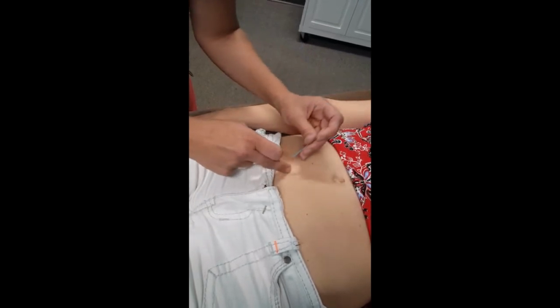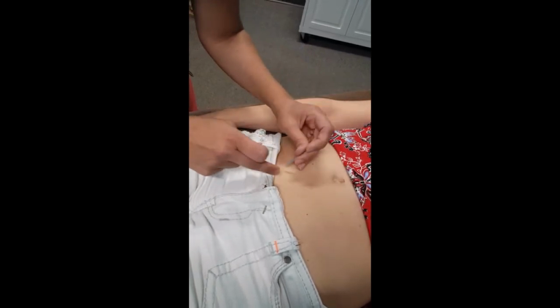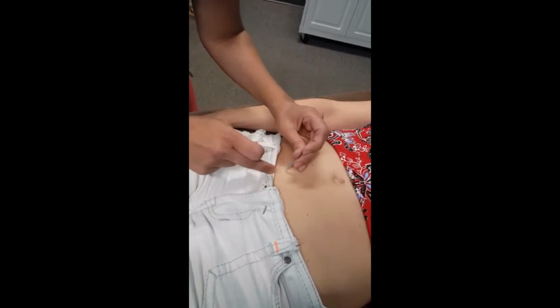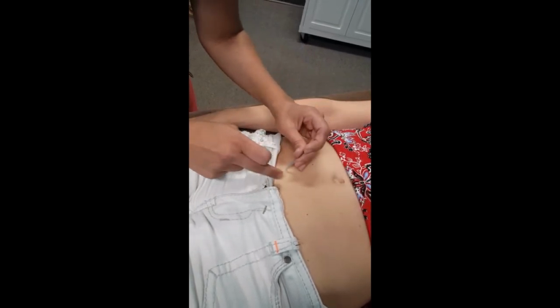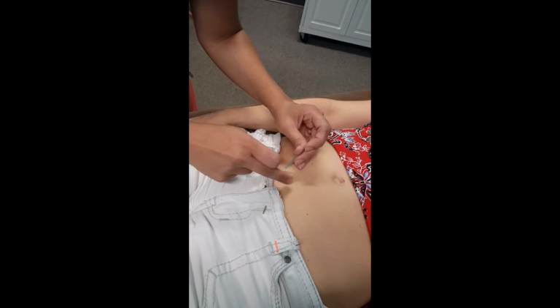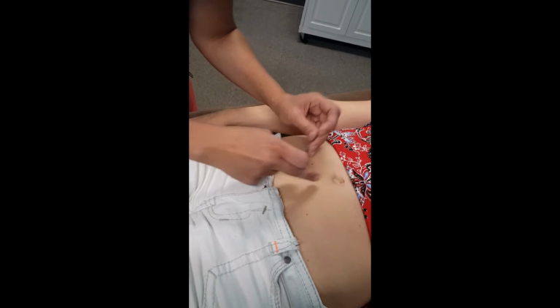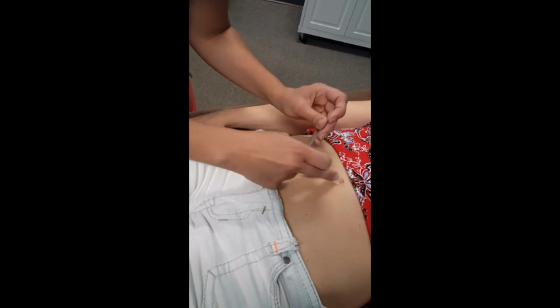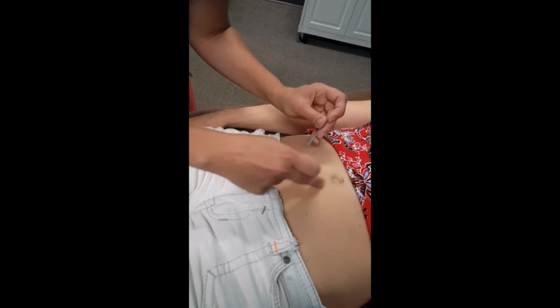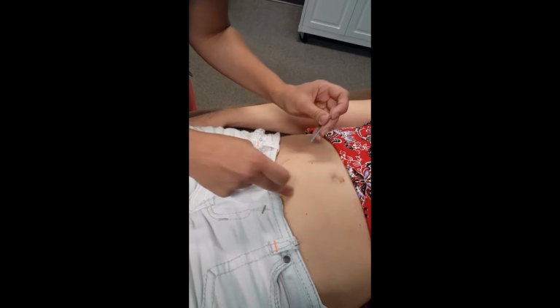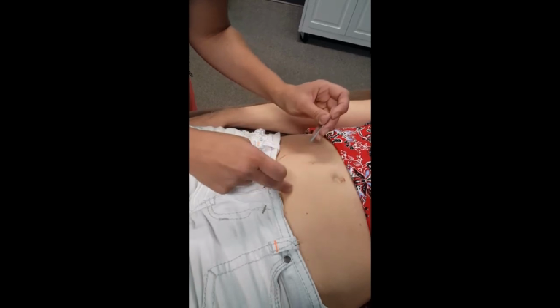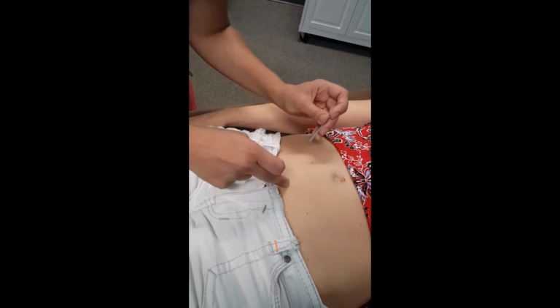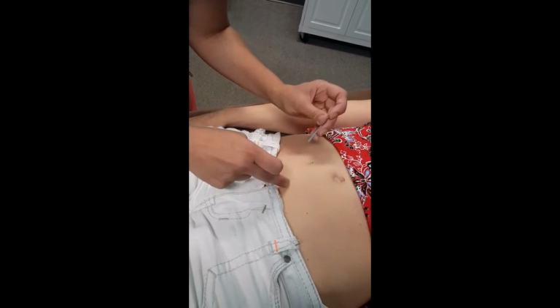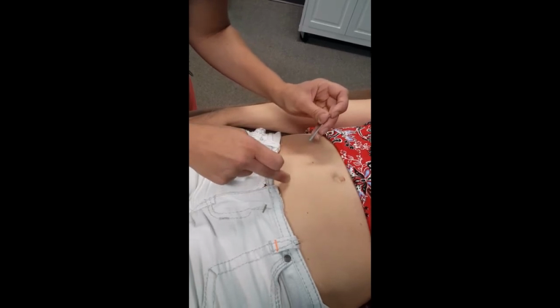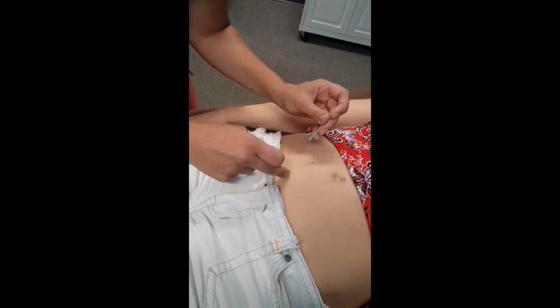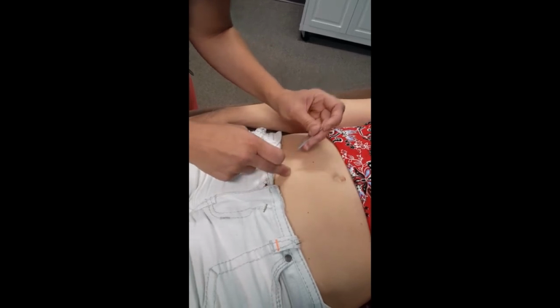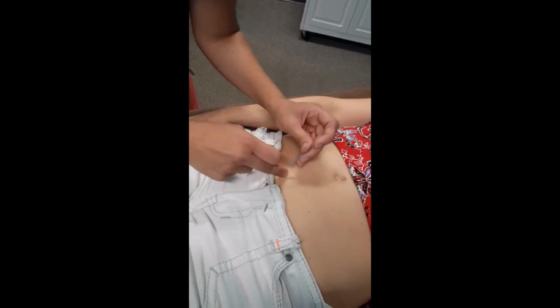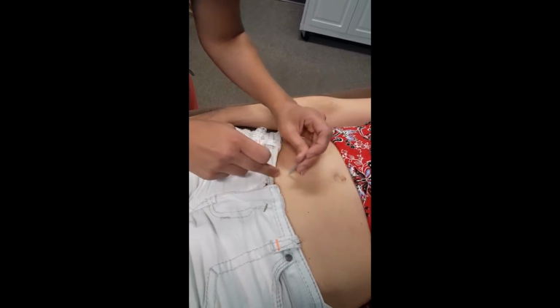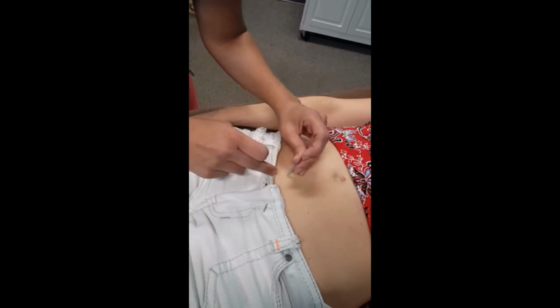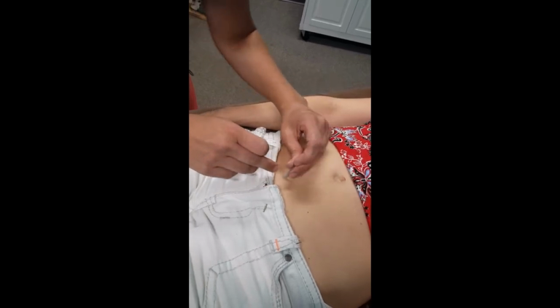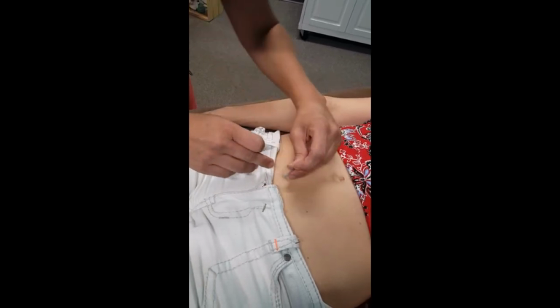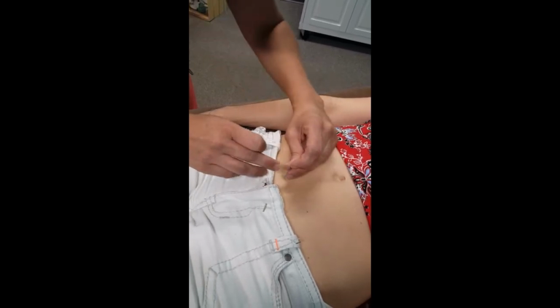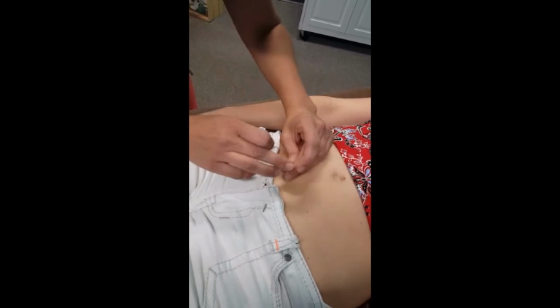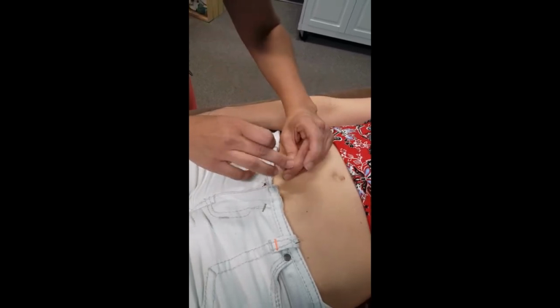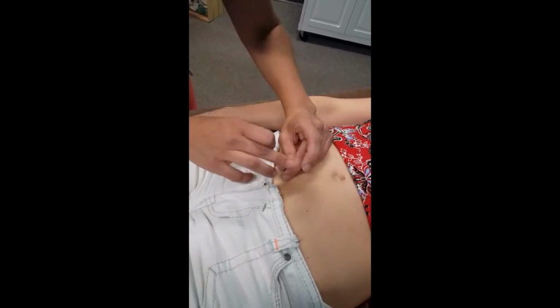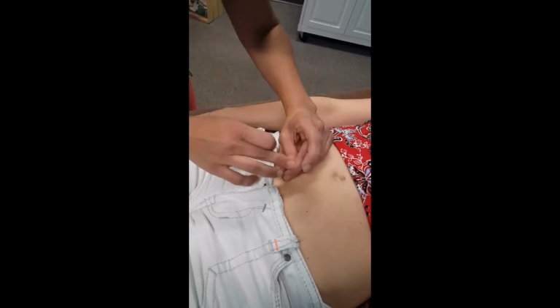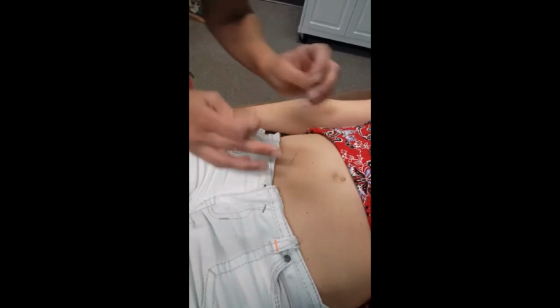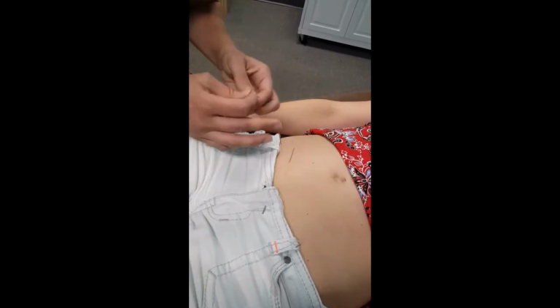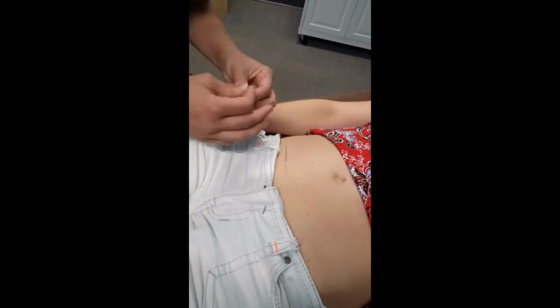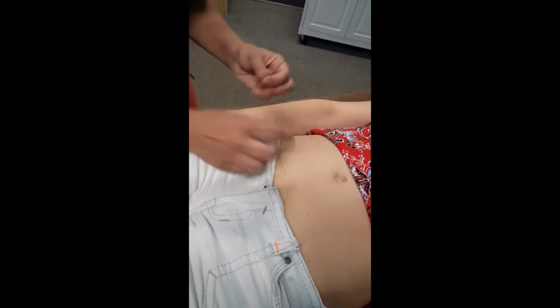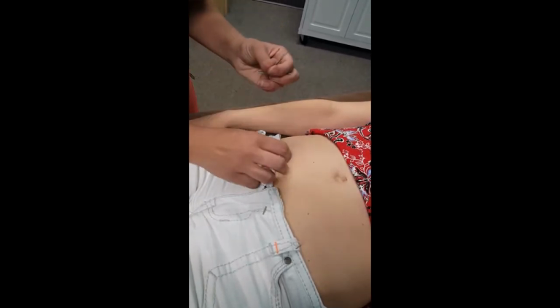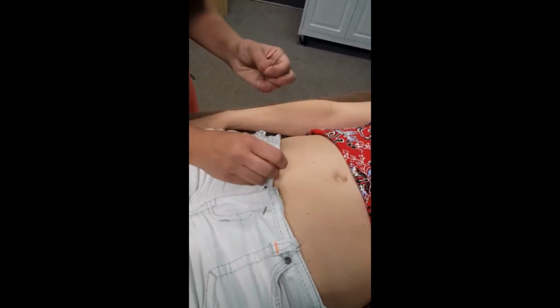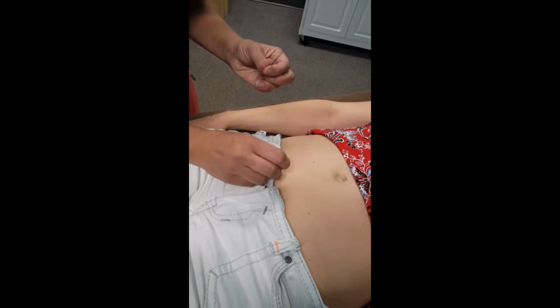Actually, I apologize — we're going to use a kidney point instead. There we go.